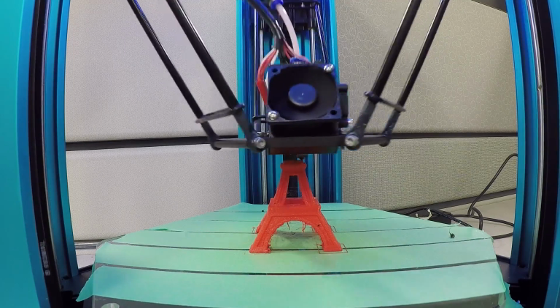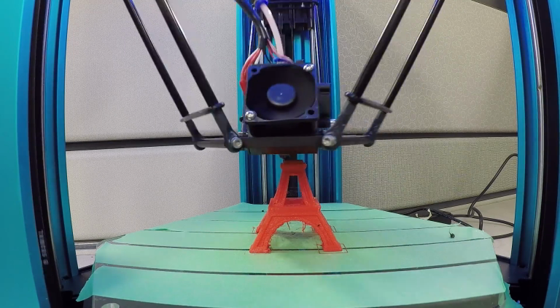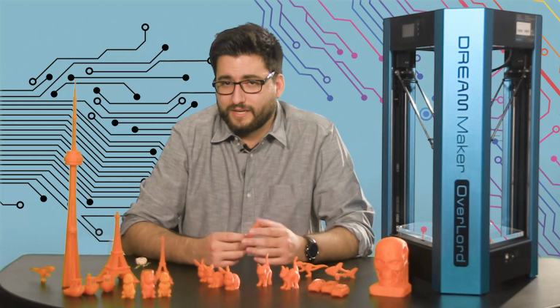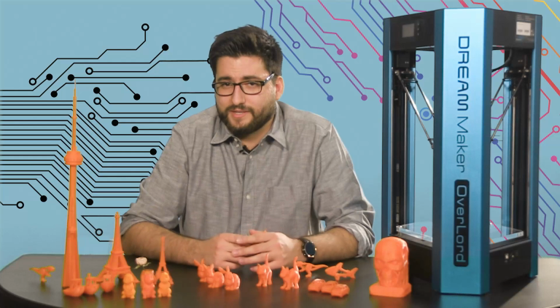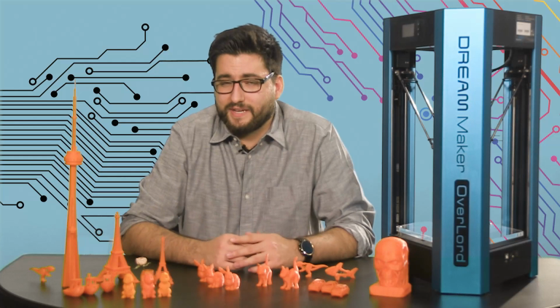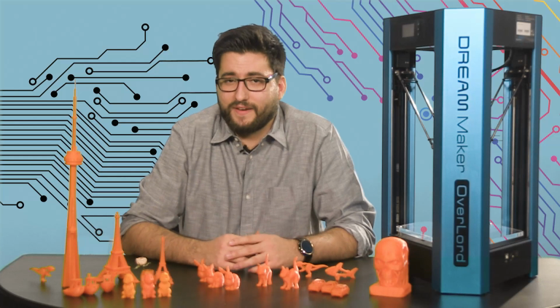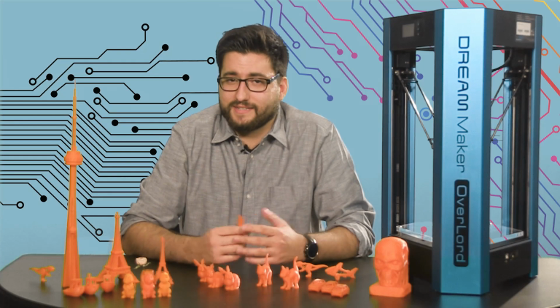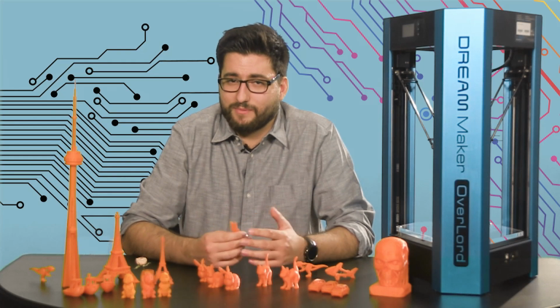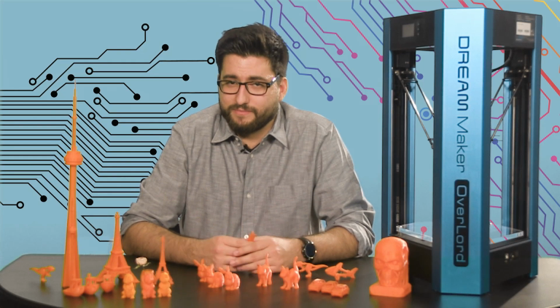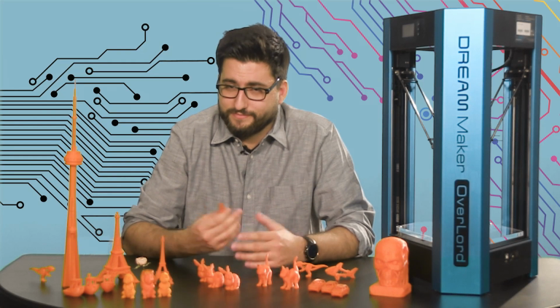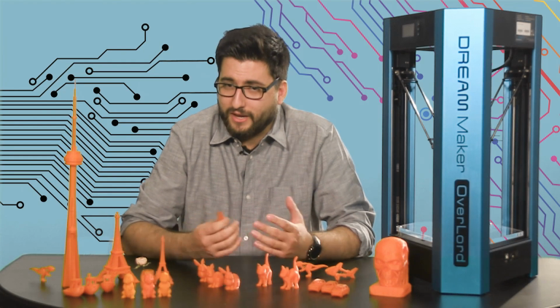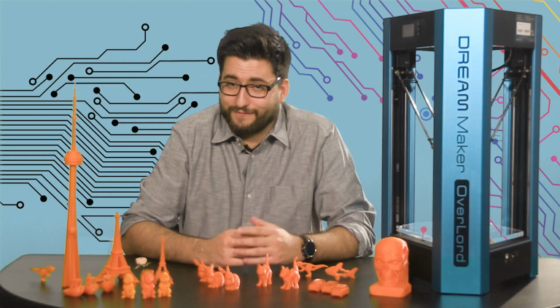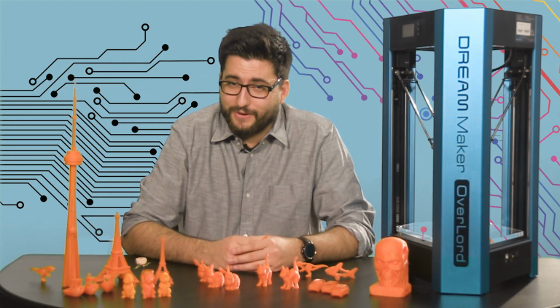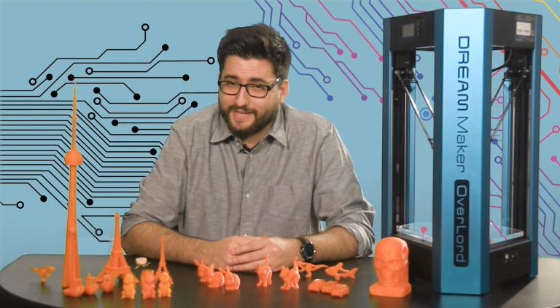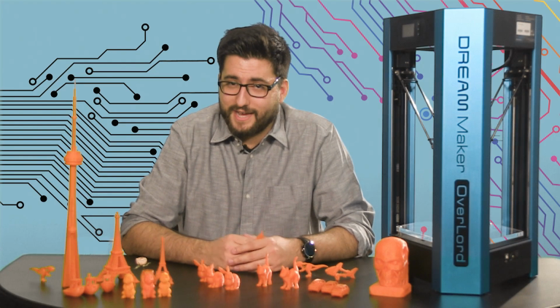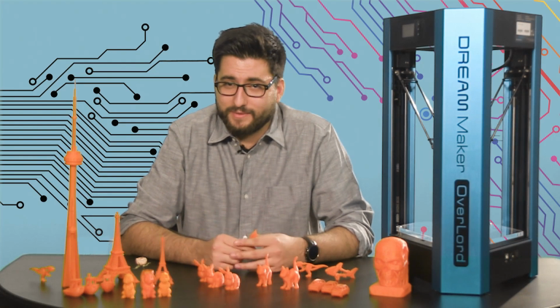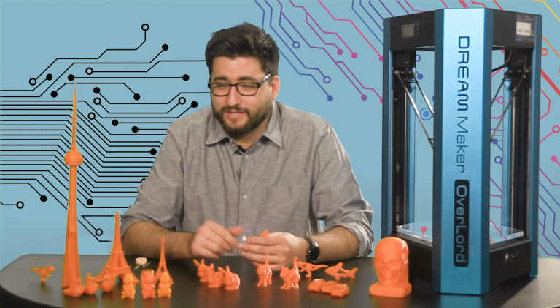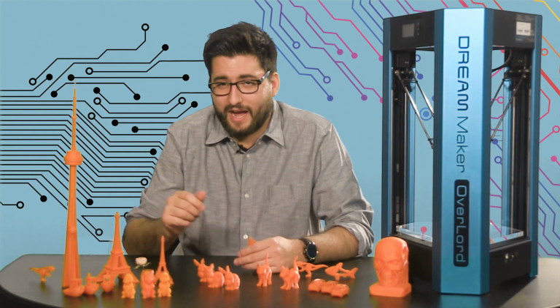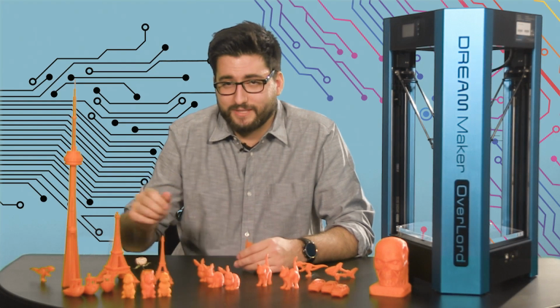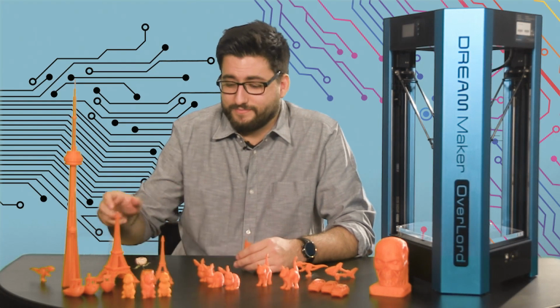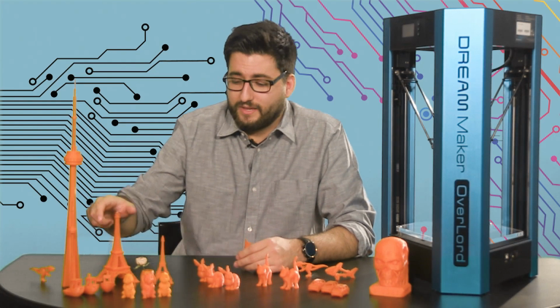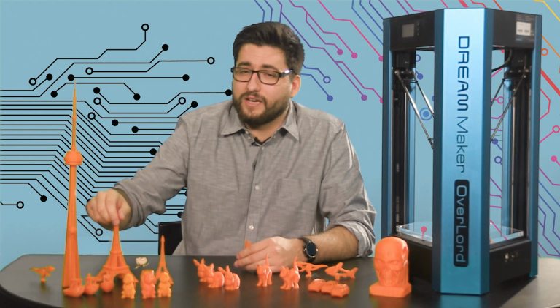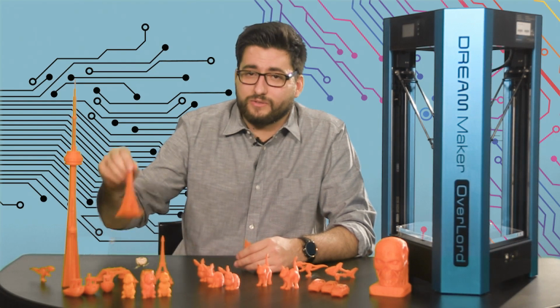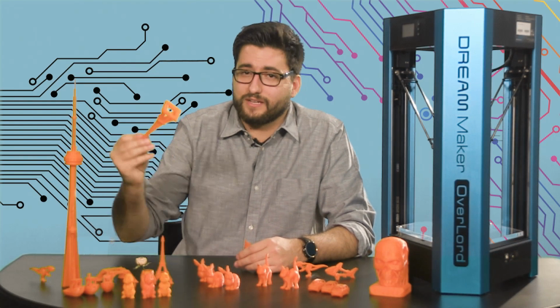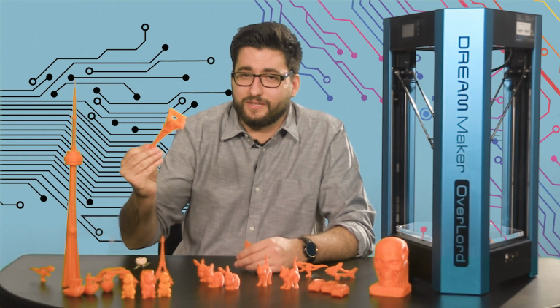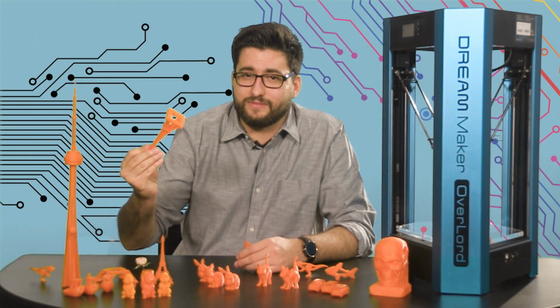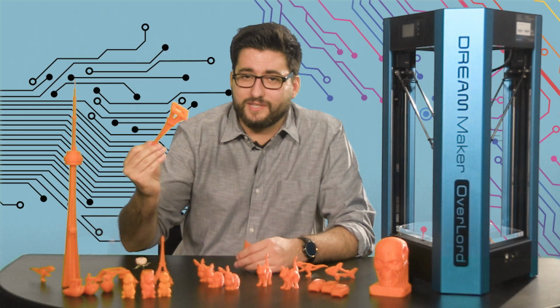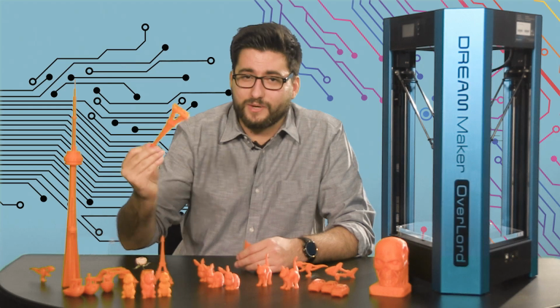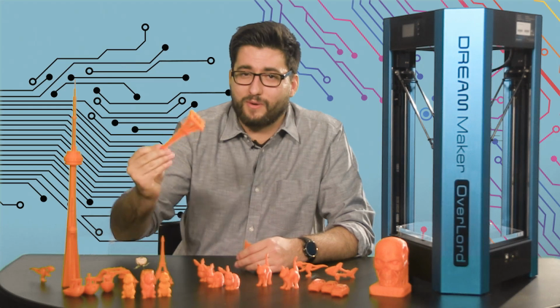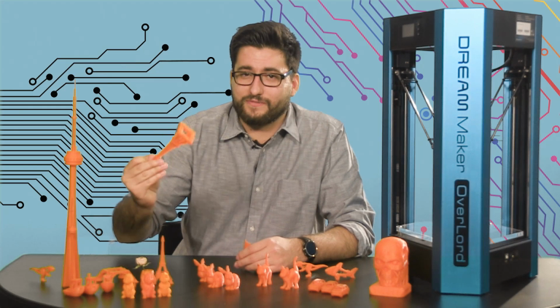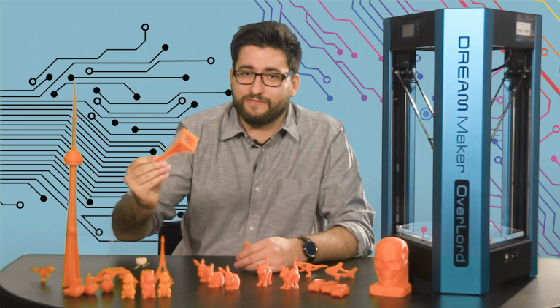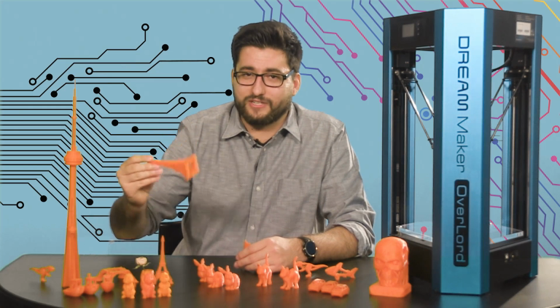Well, despite the fact that someone — our video guy Sam — dropped it, Gorilla Glue is a really wonderful invention.